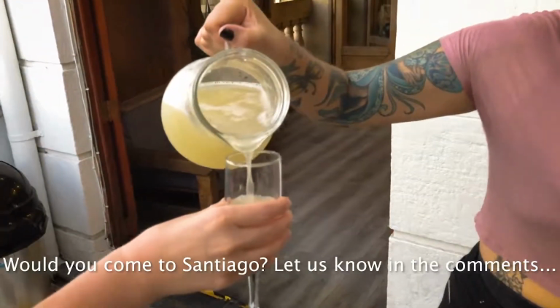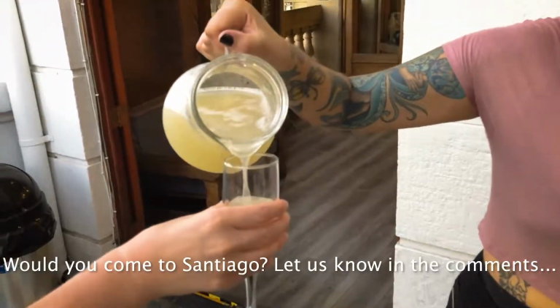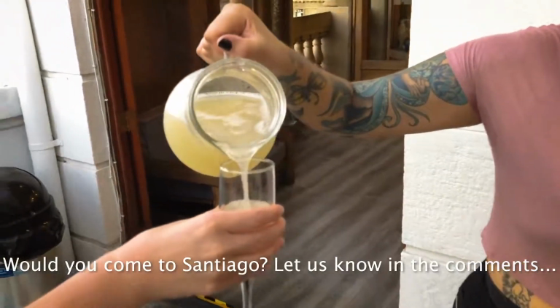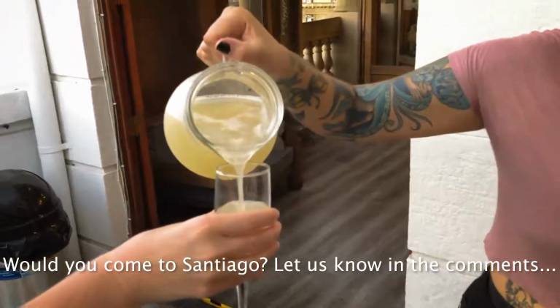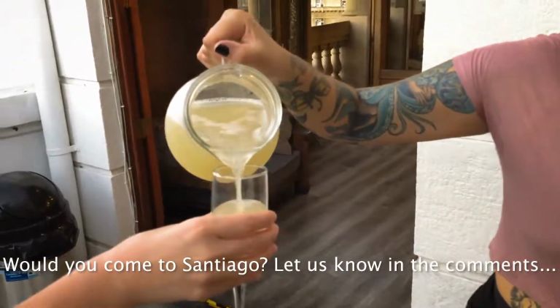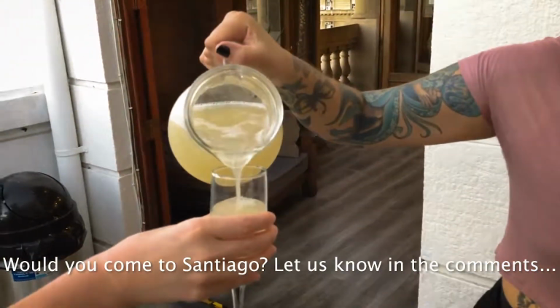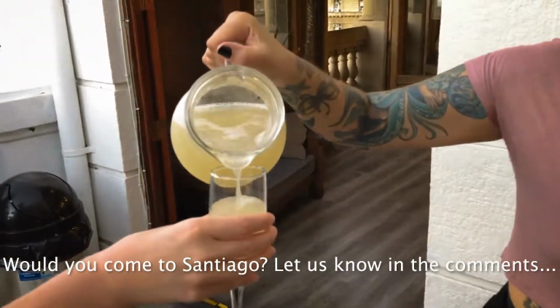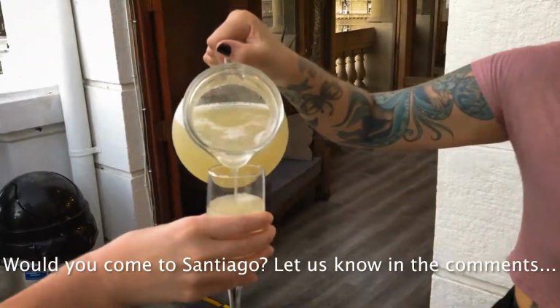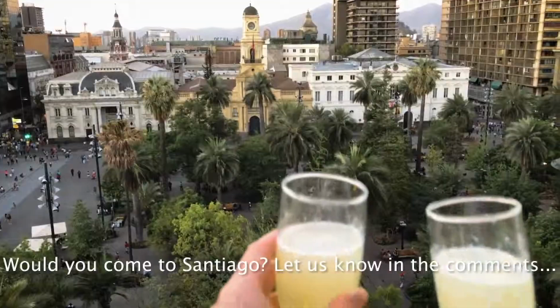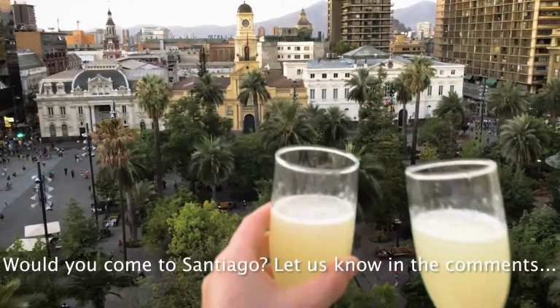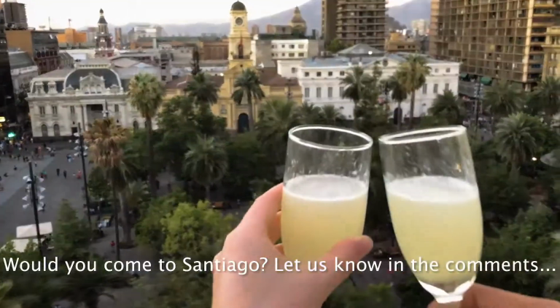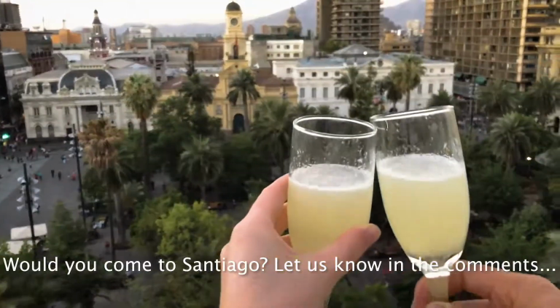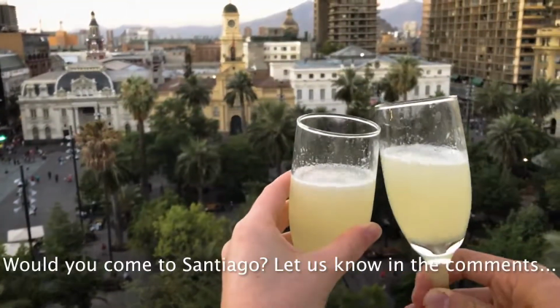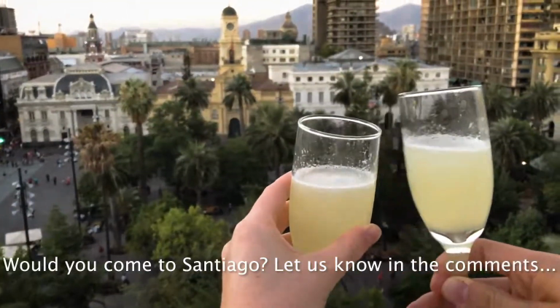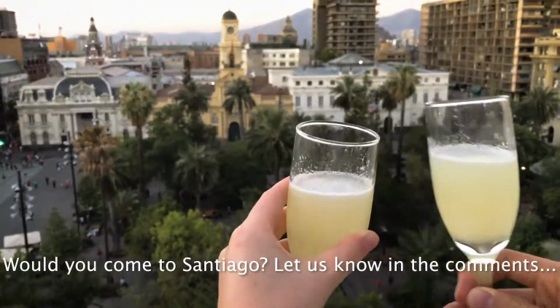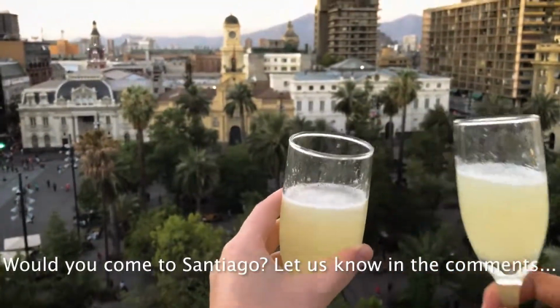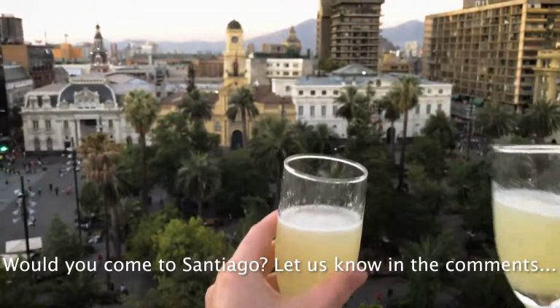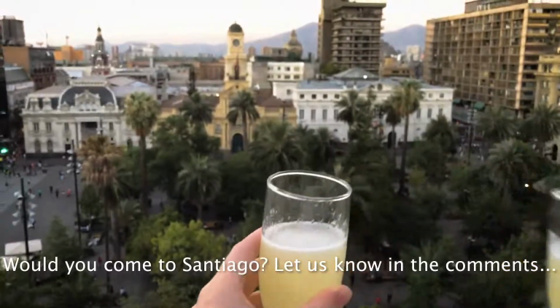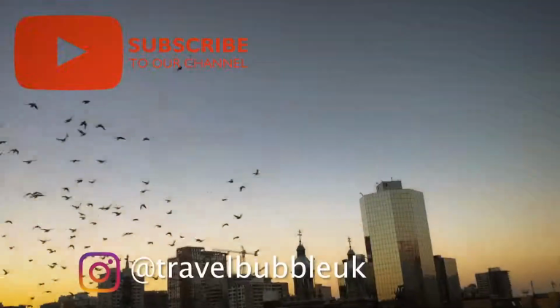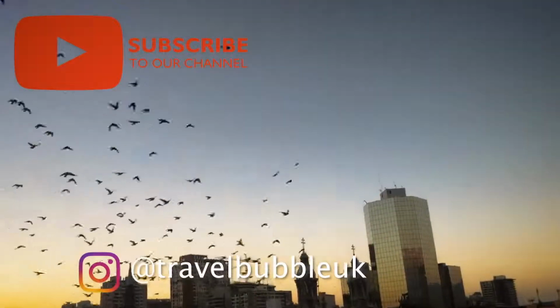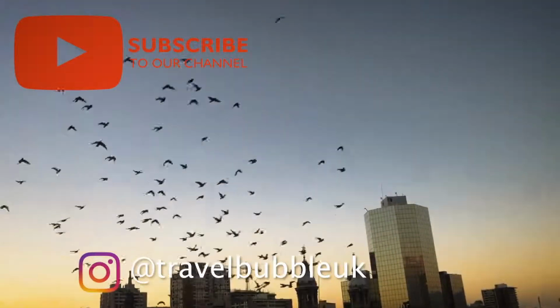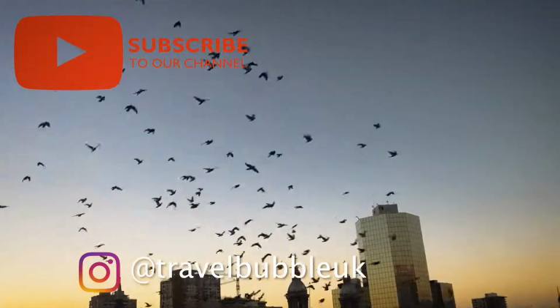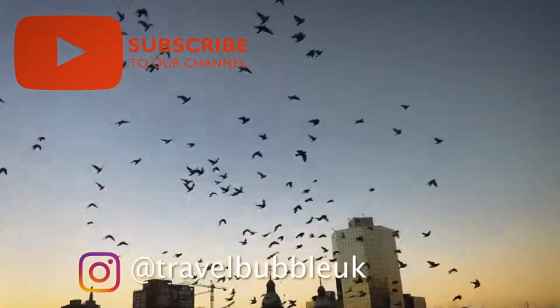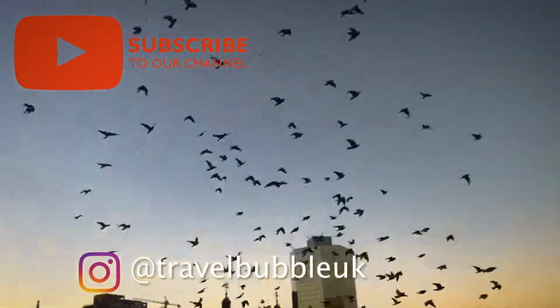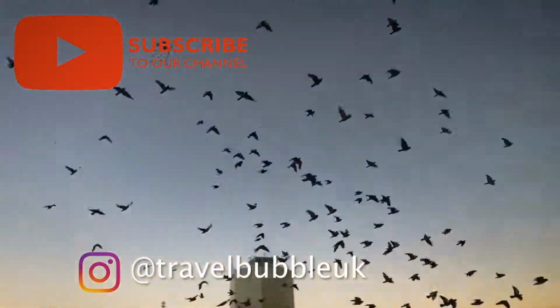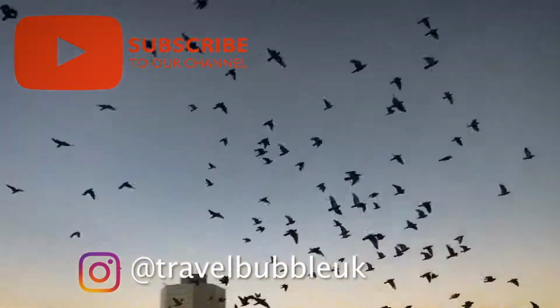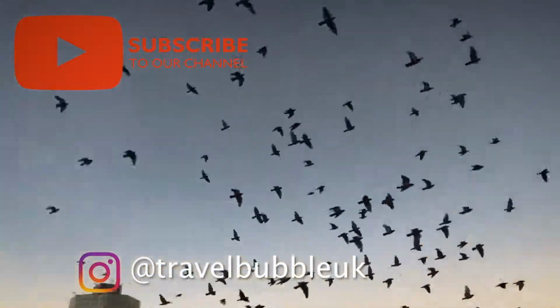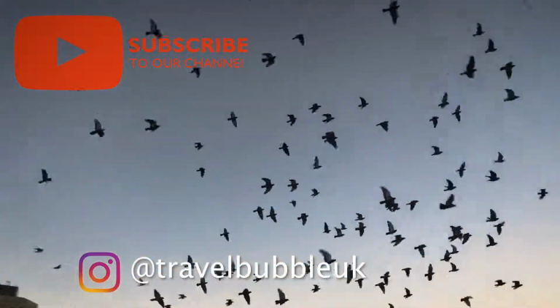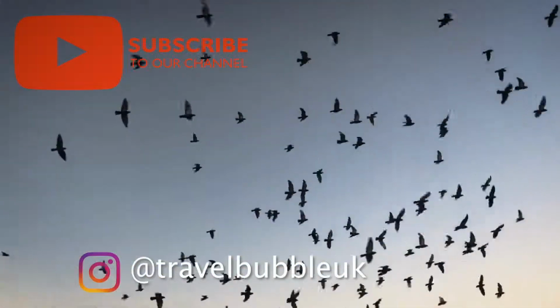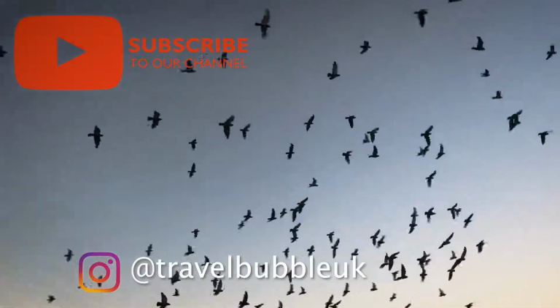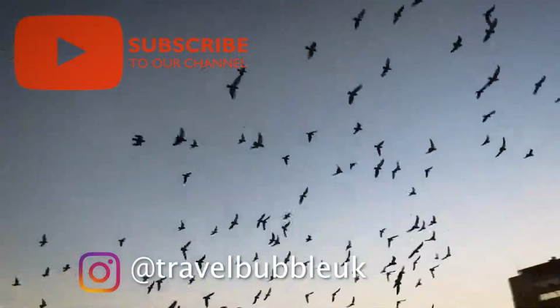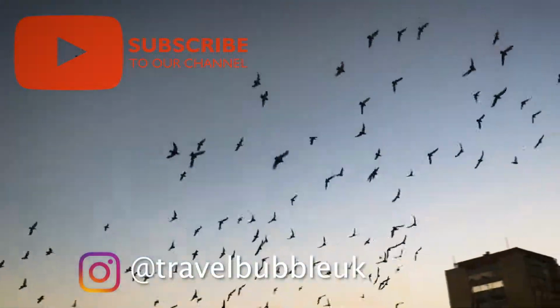Would you come to Santiago? Let us know in the comments below. Please like and subscribe and we'll see you in the next episode.